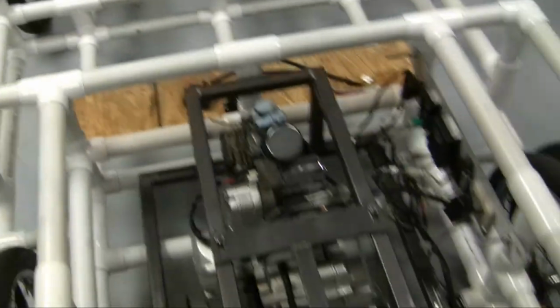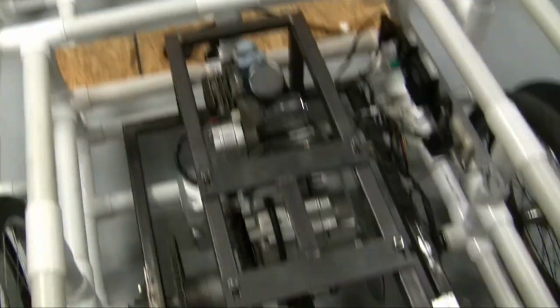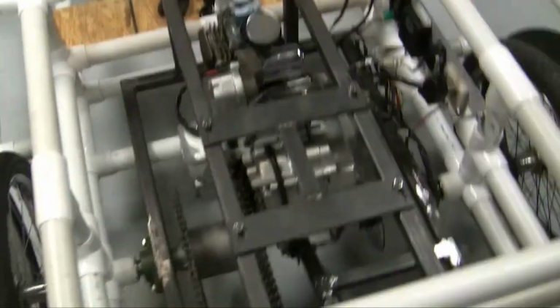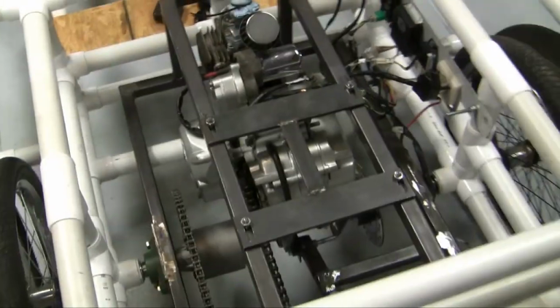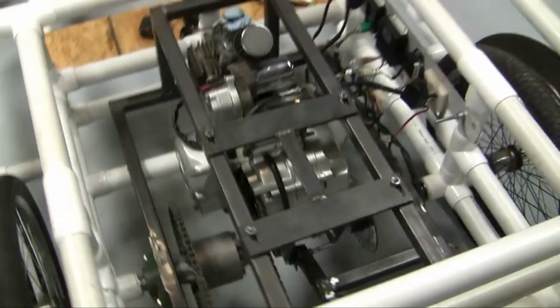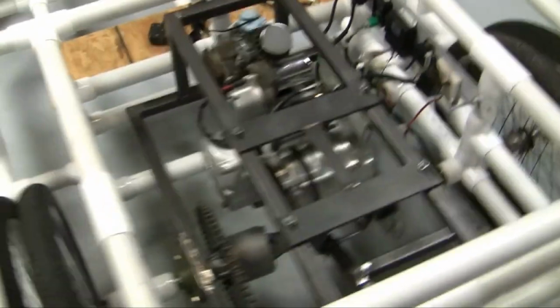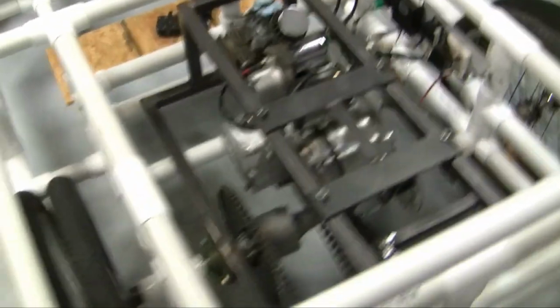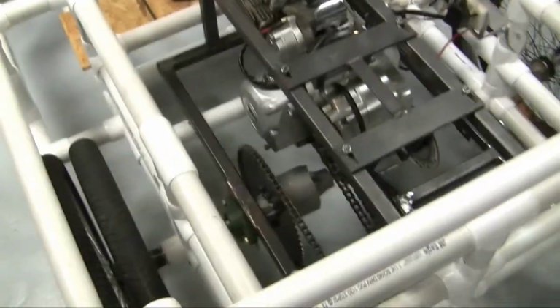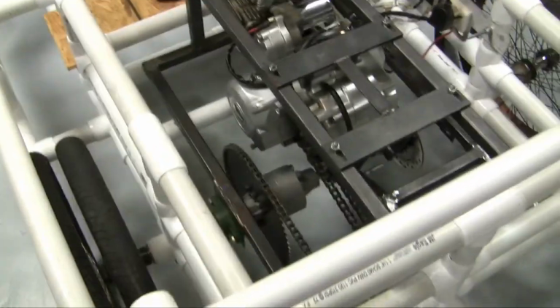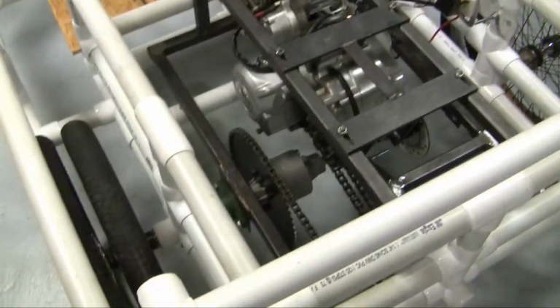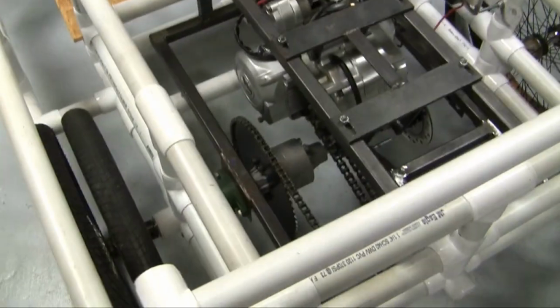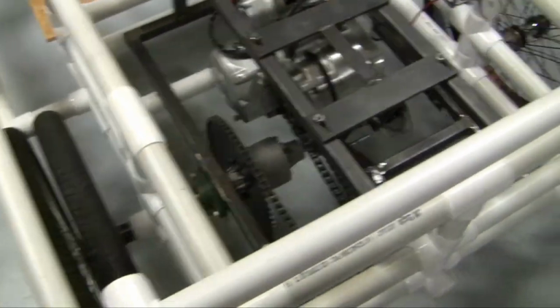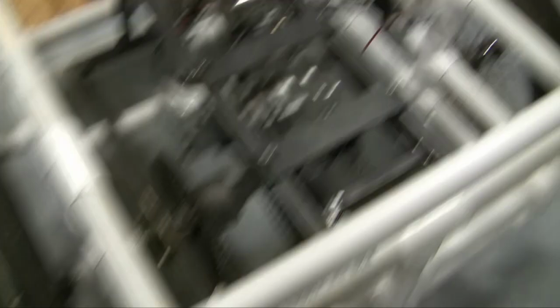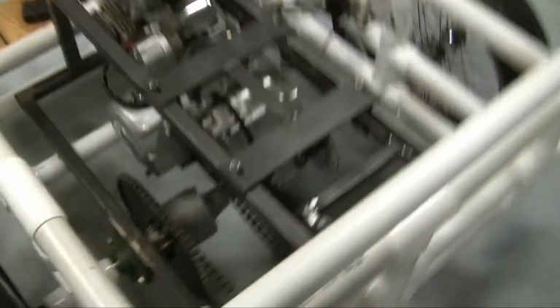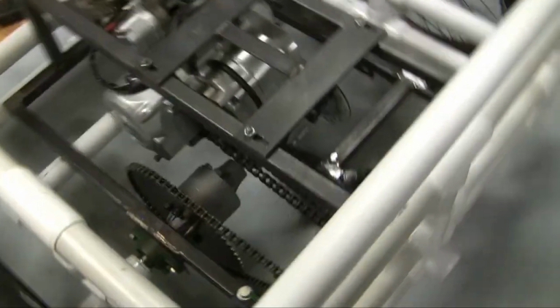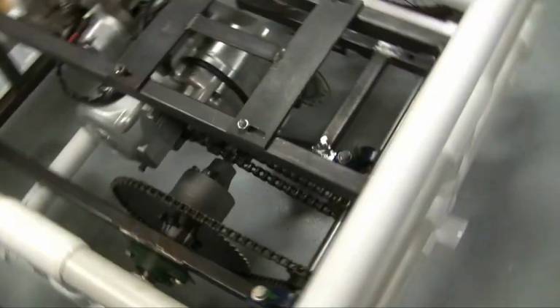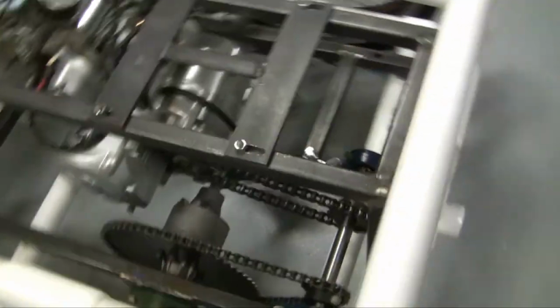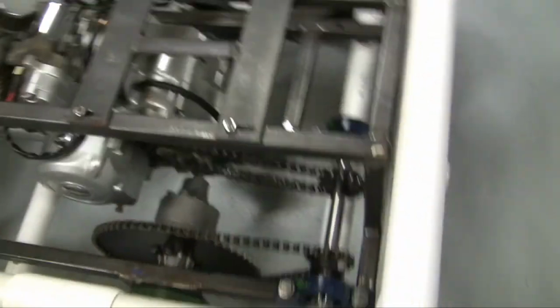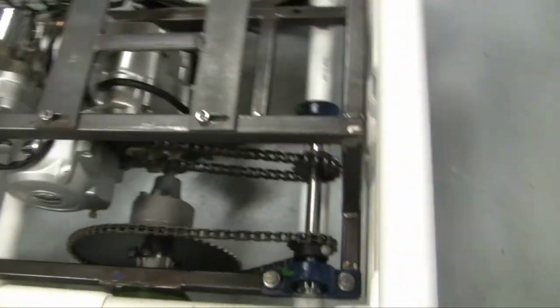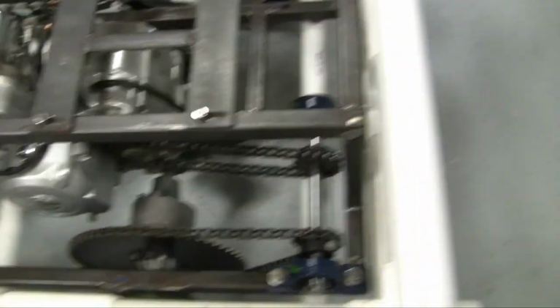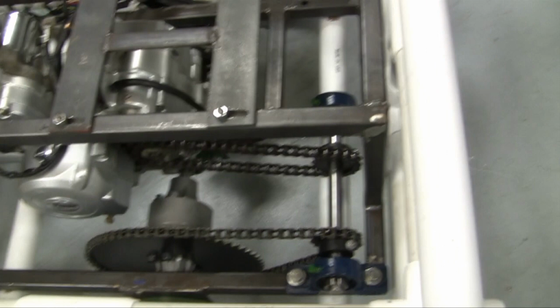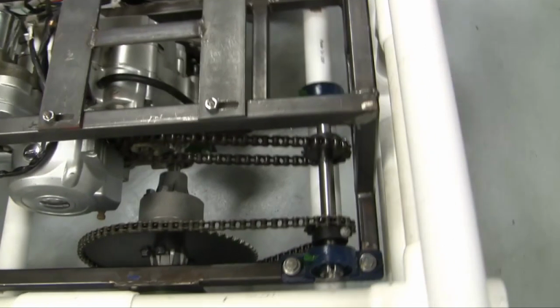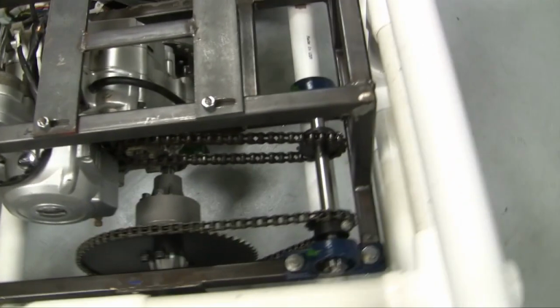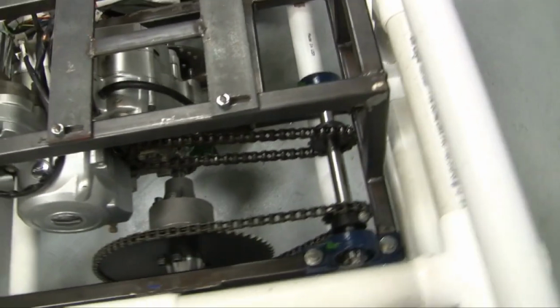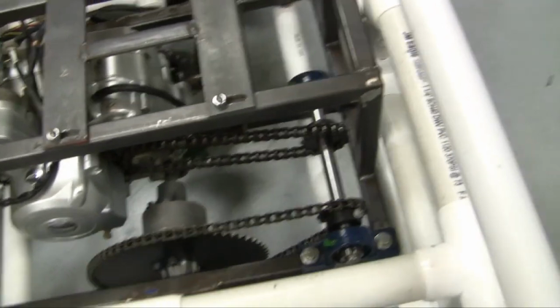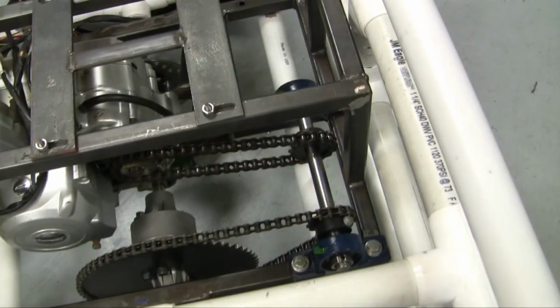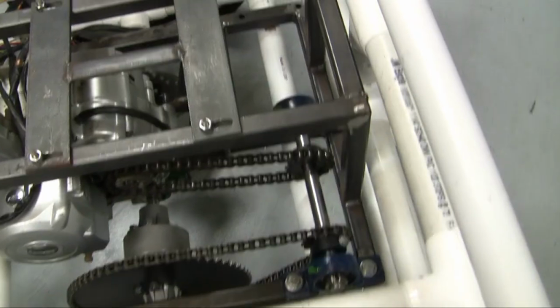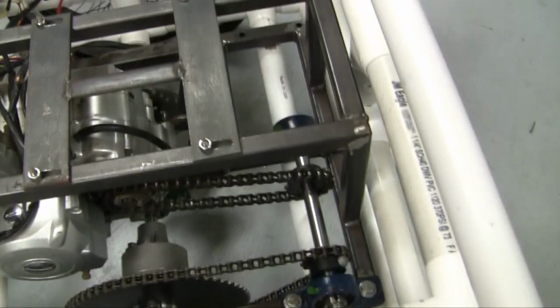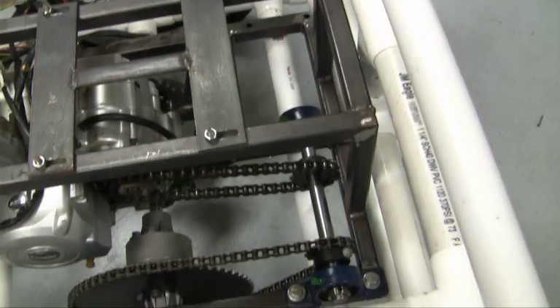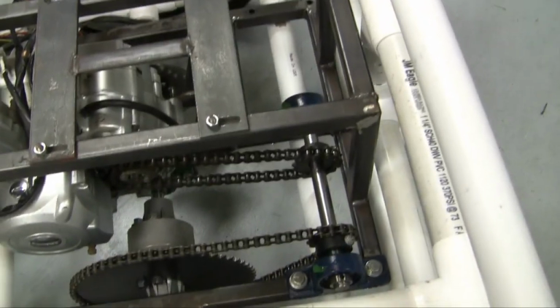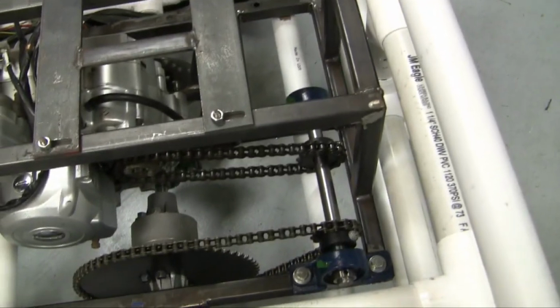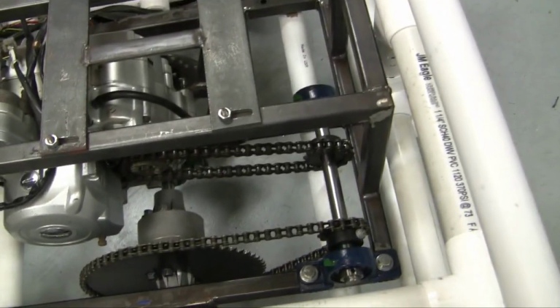I got the motor mounted, I got my chains done, and I got my jack shaft done.